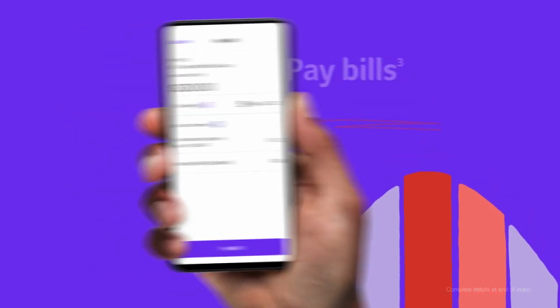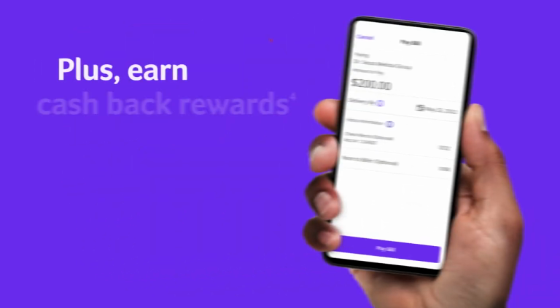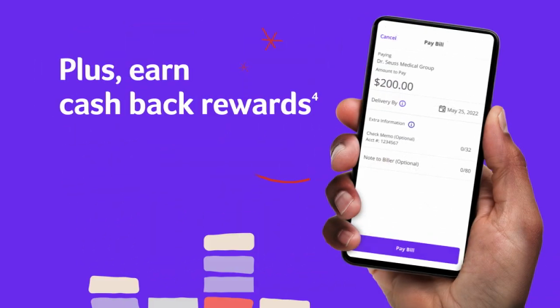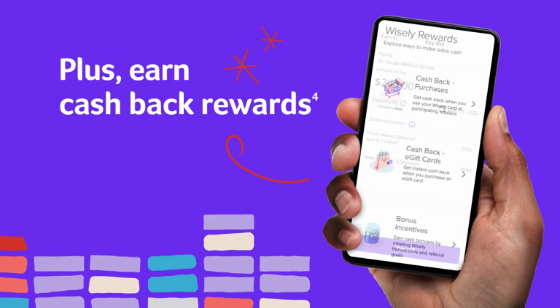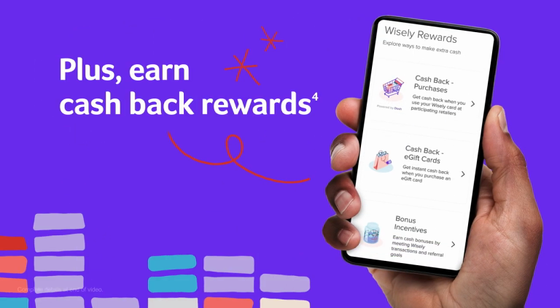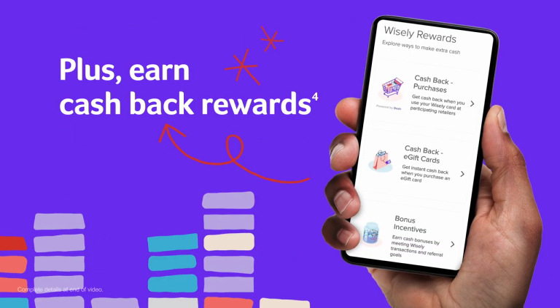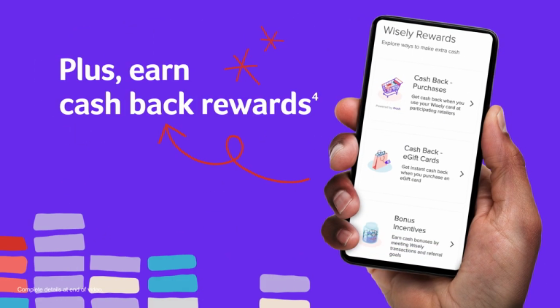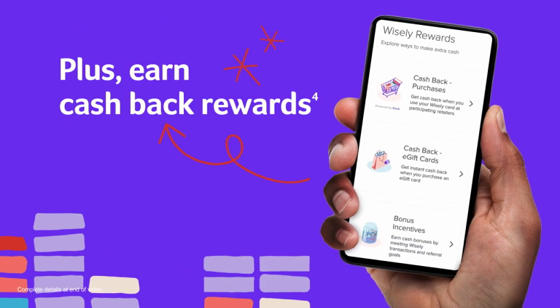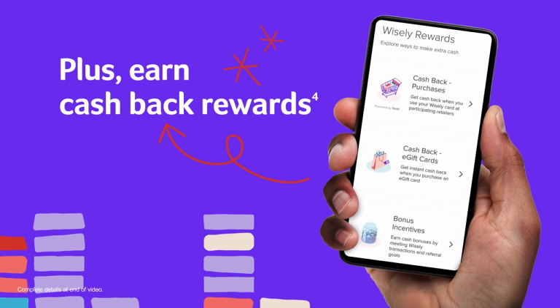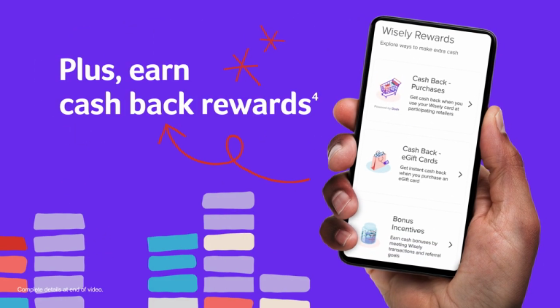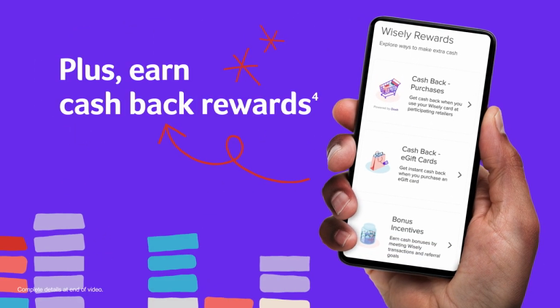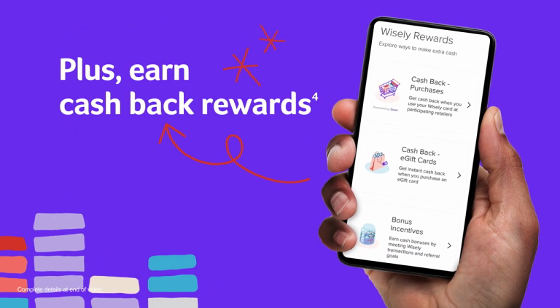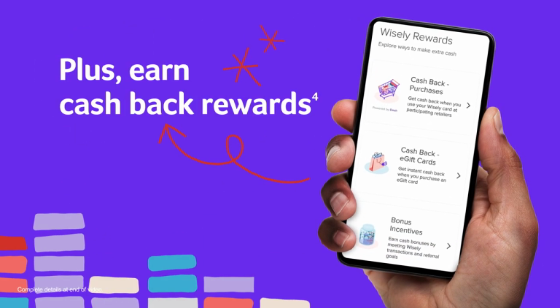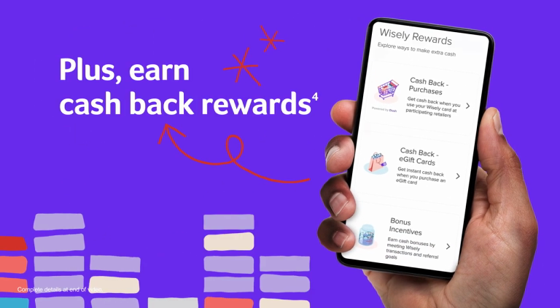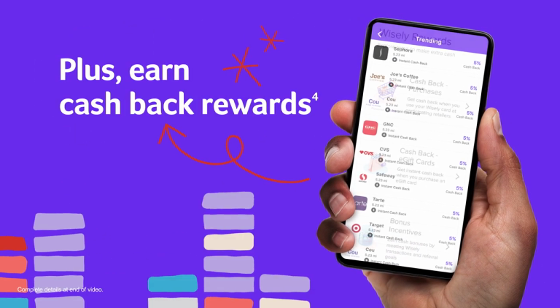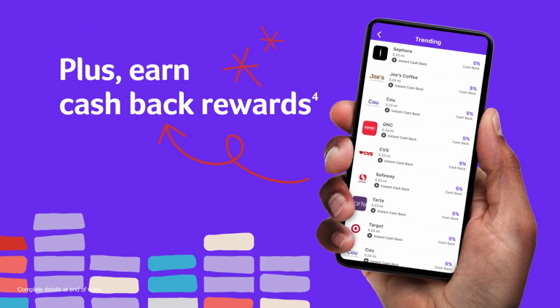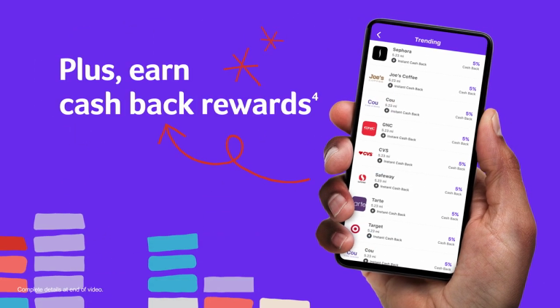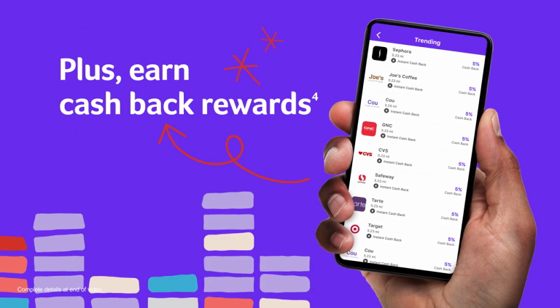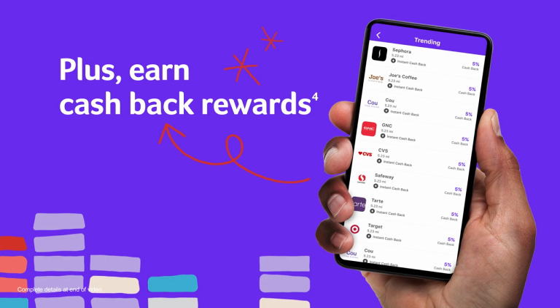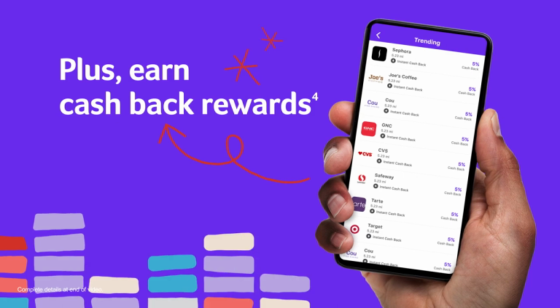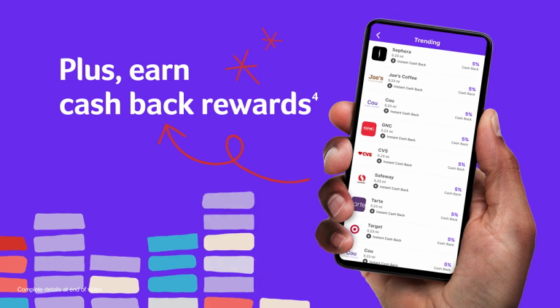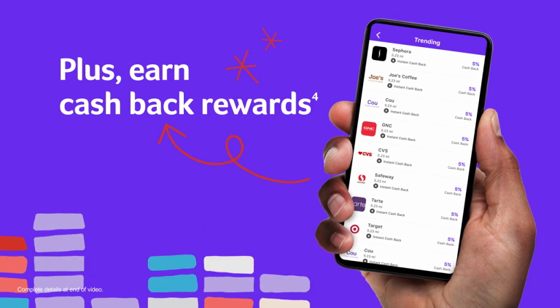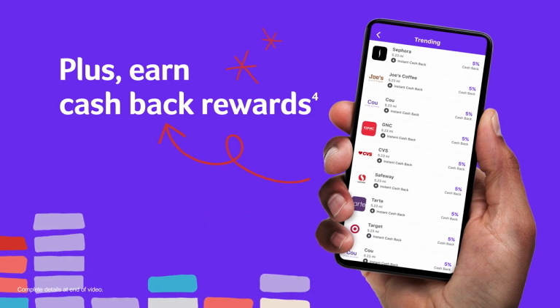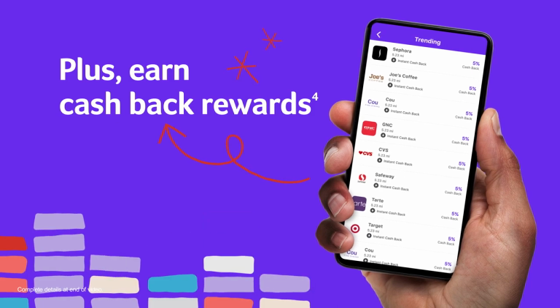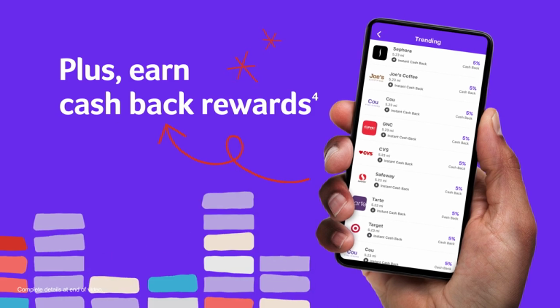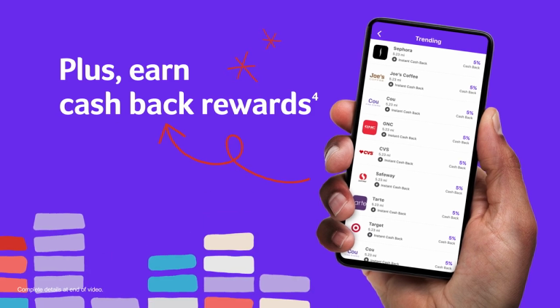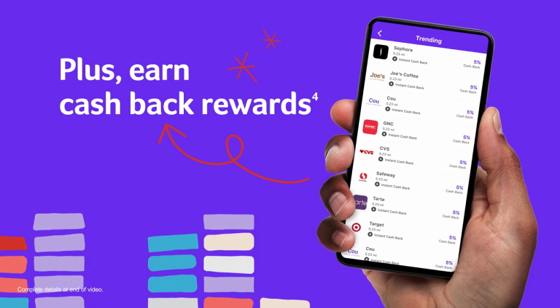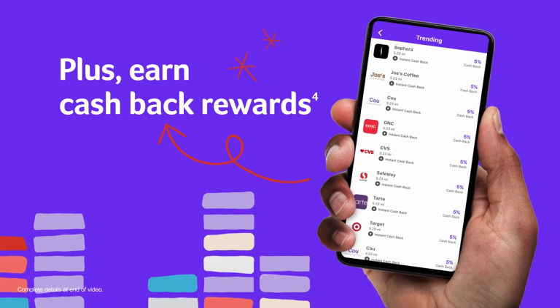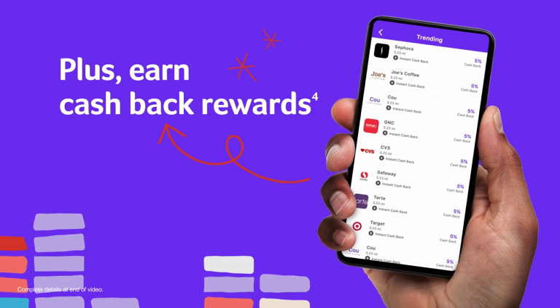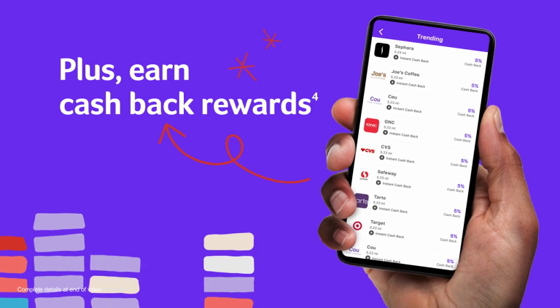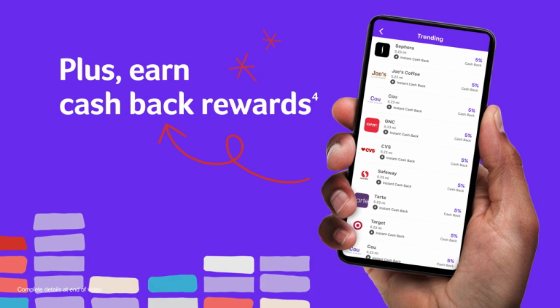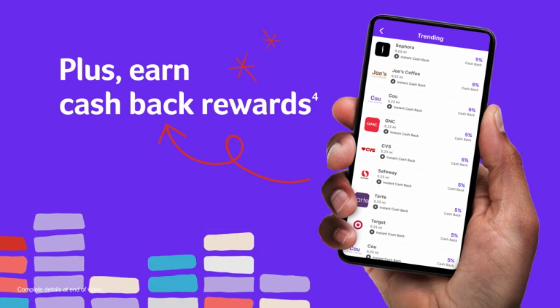Plus, earn cashback rewards when you opt in at places you already like to shop, dine, and travel.